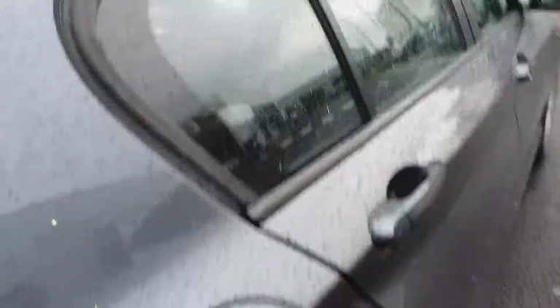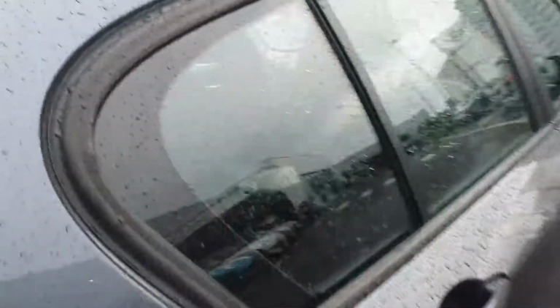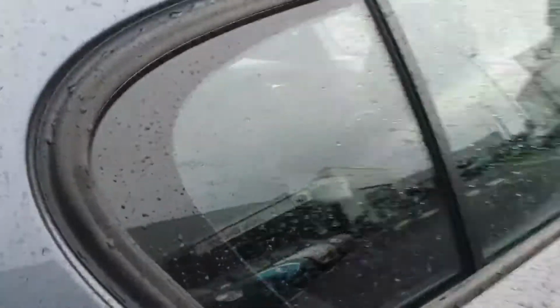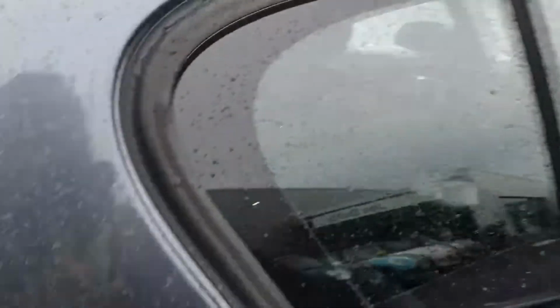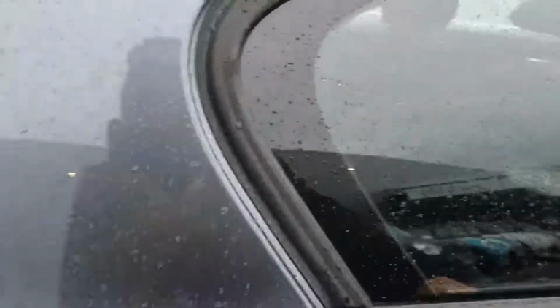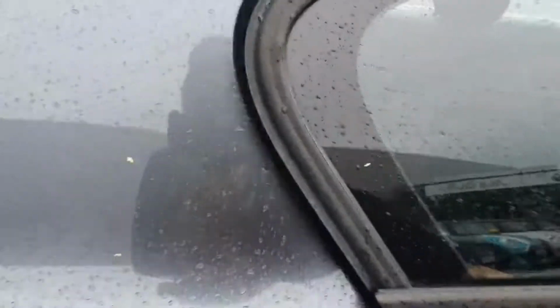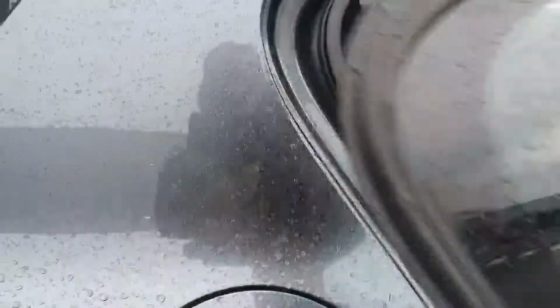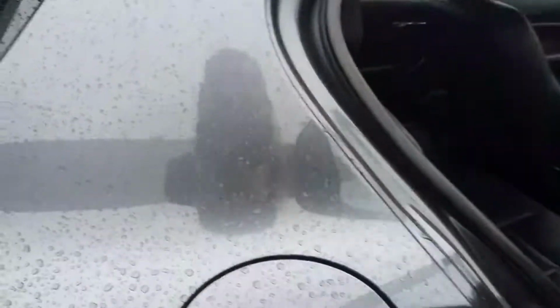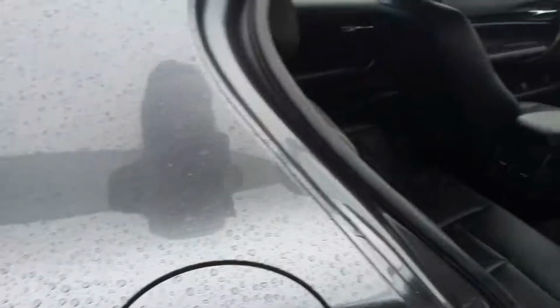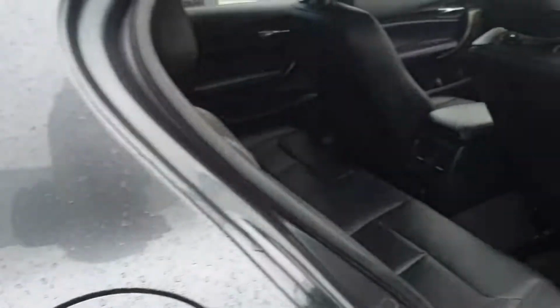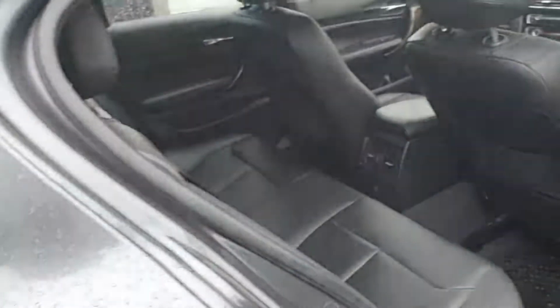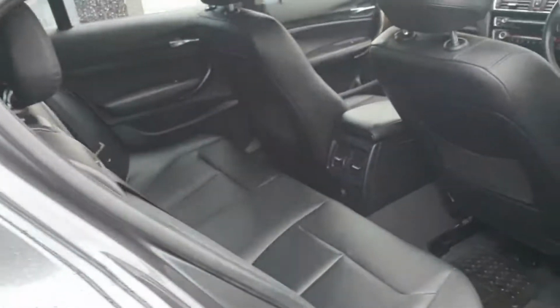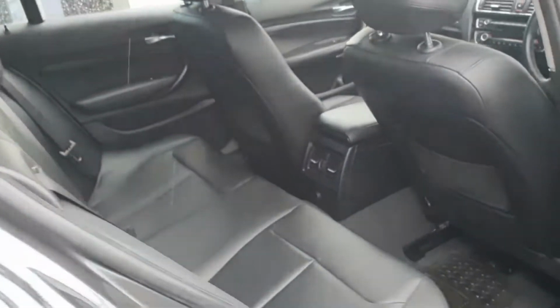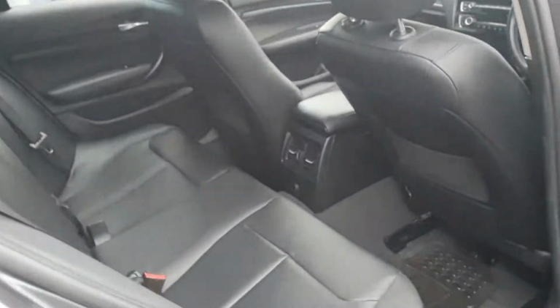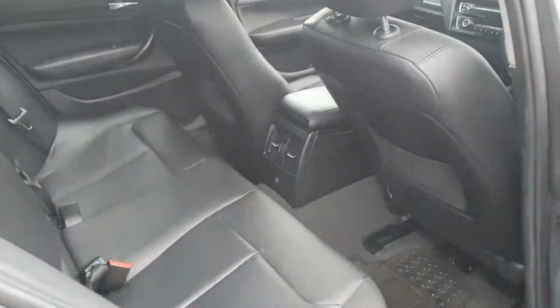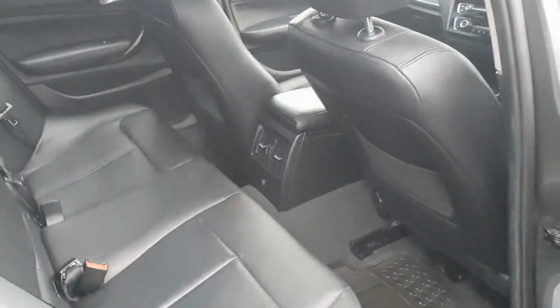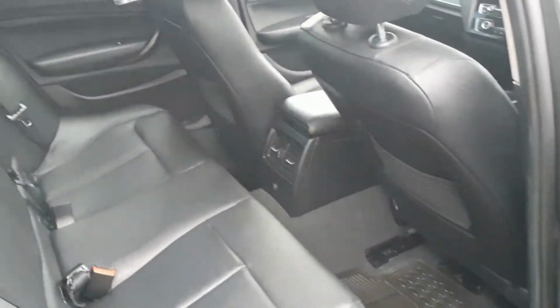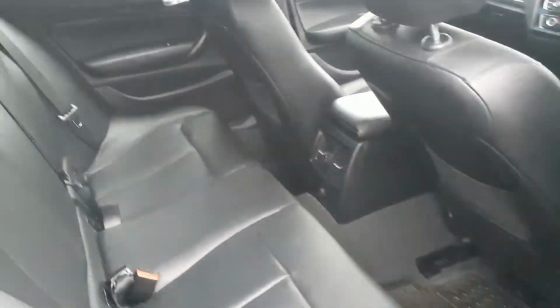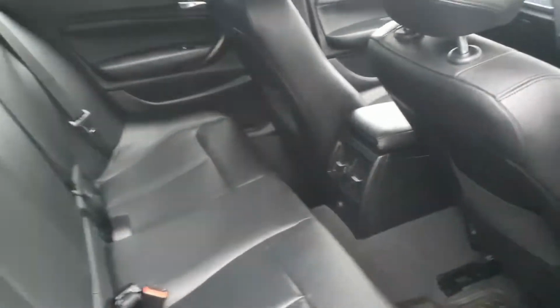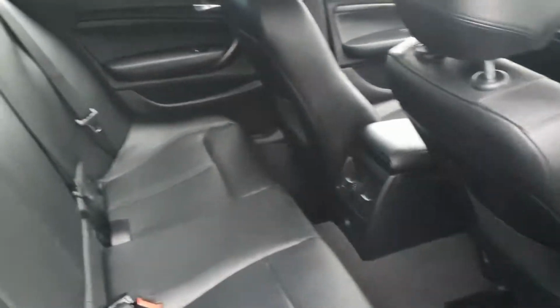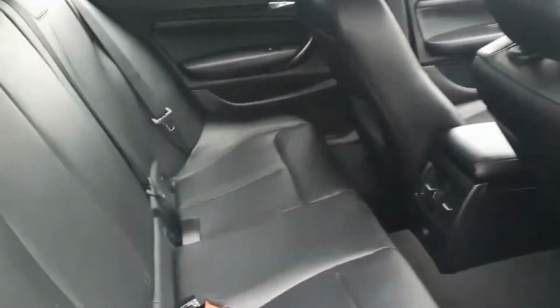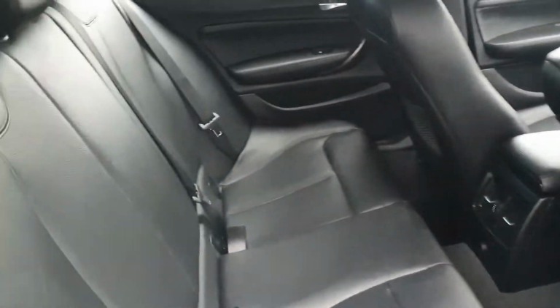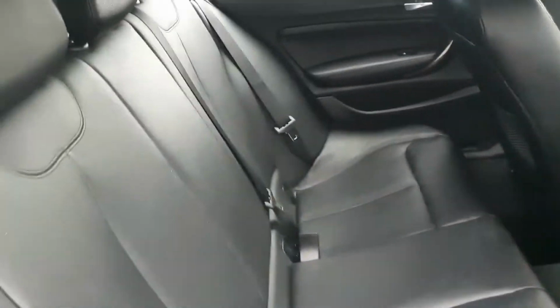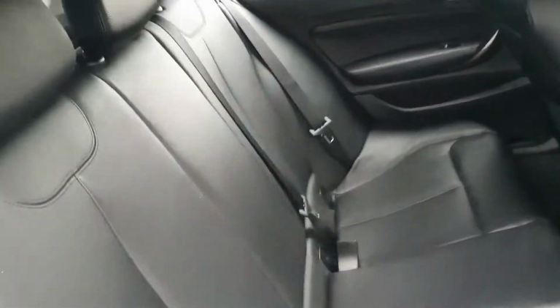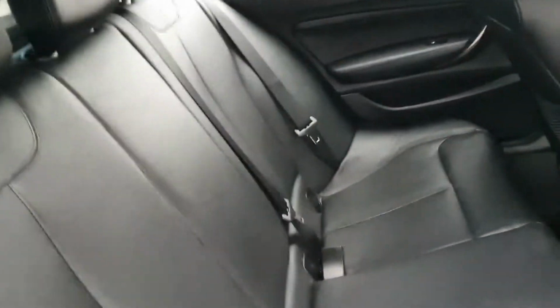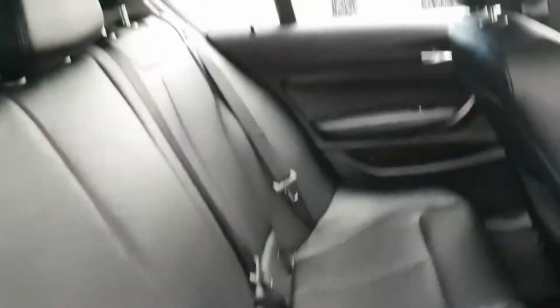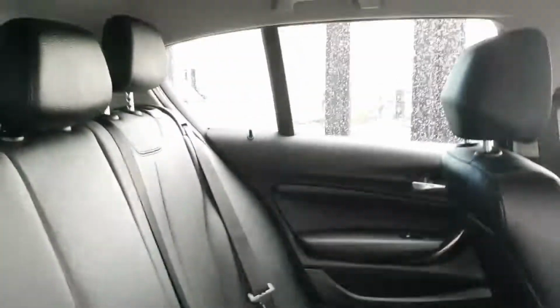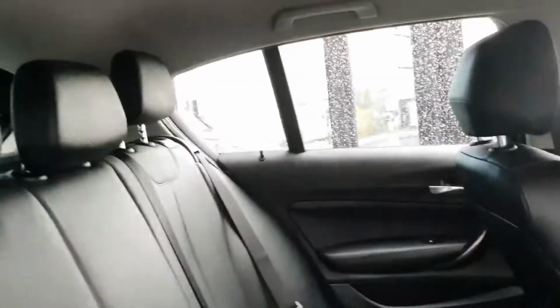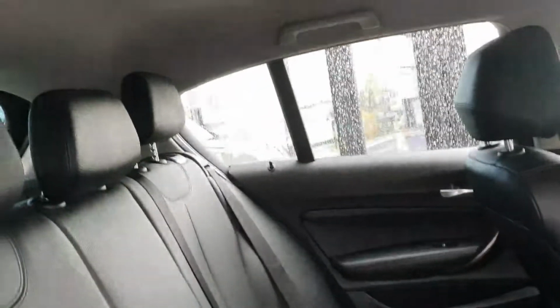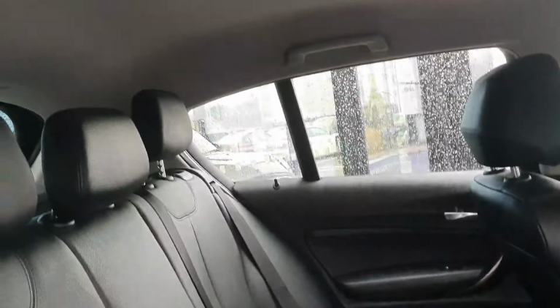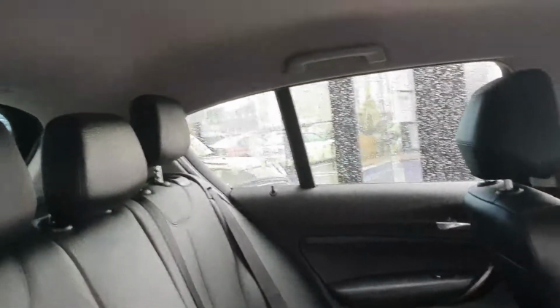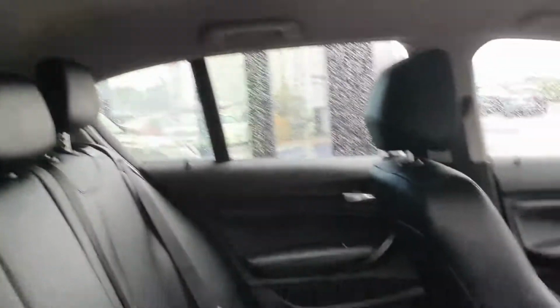Moving on to the rear of the car, the interior is finished in a black Dakota leather with plenty of head space.